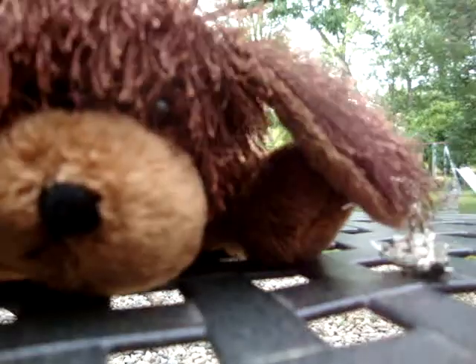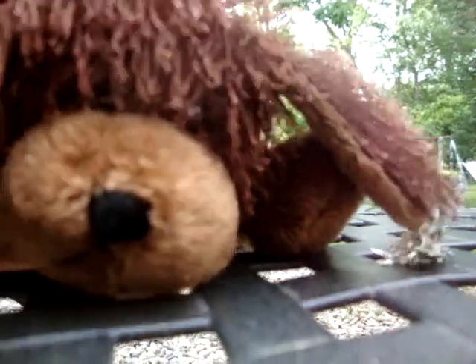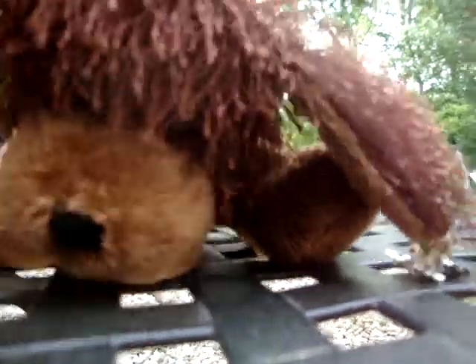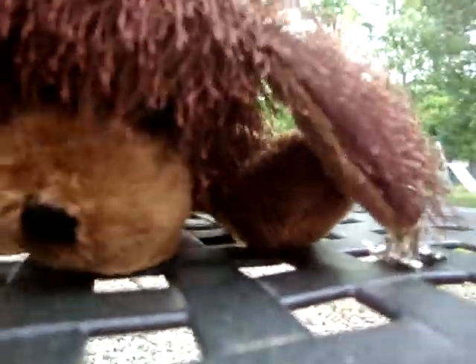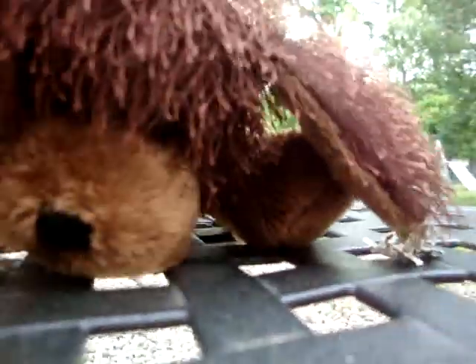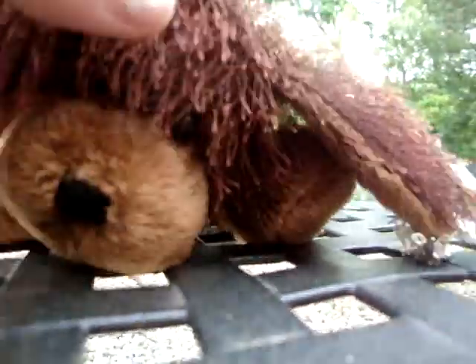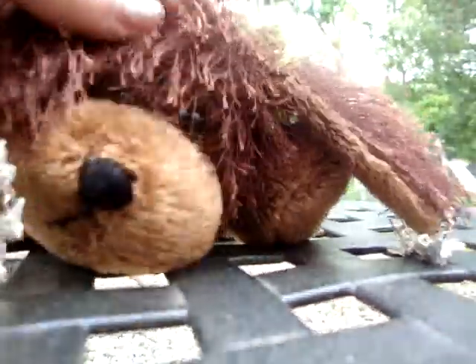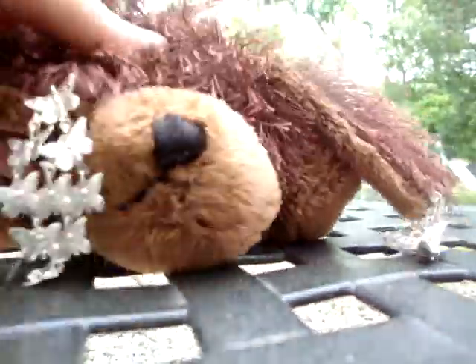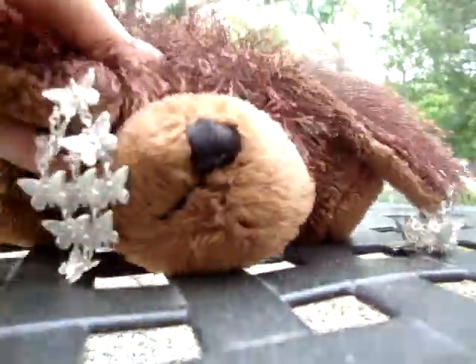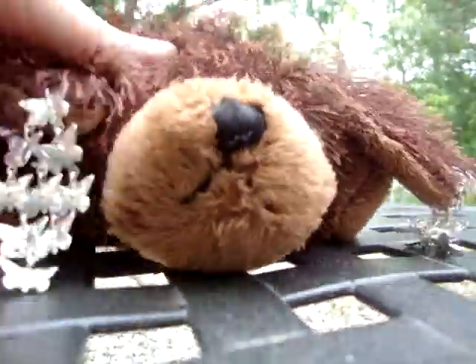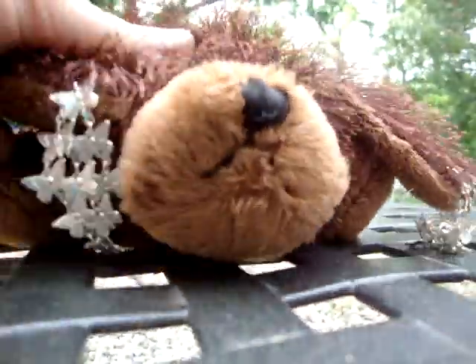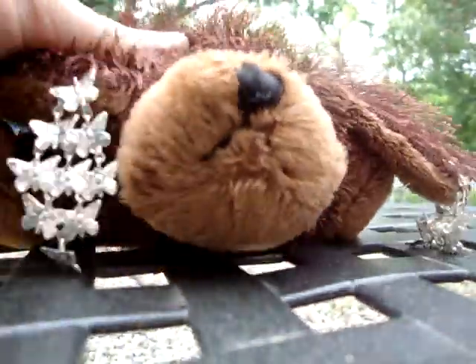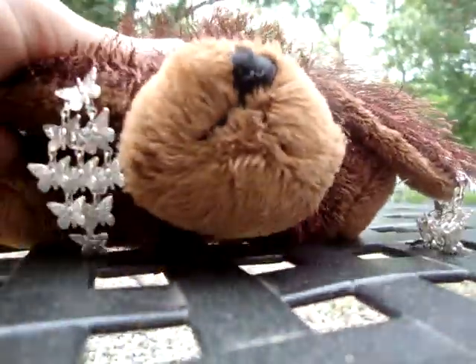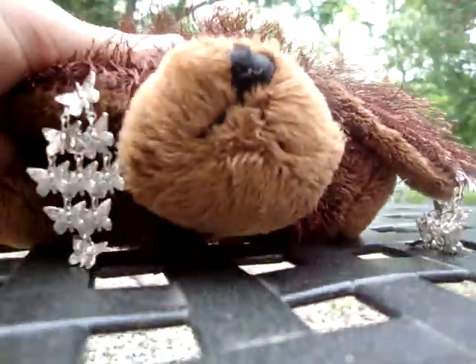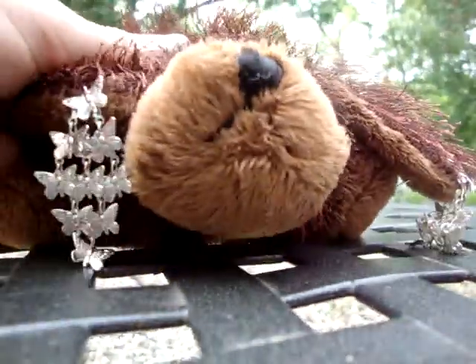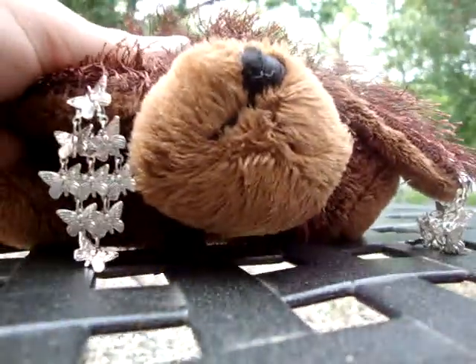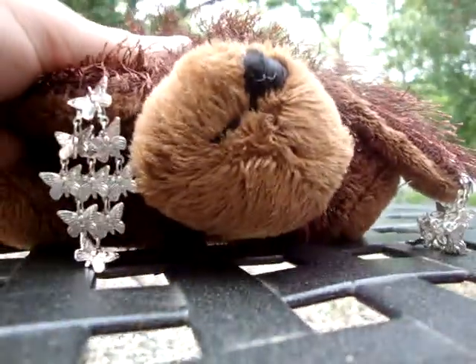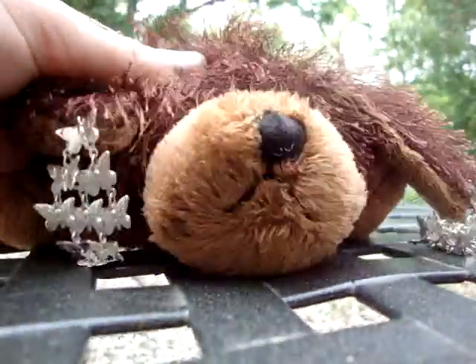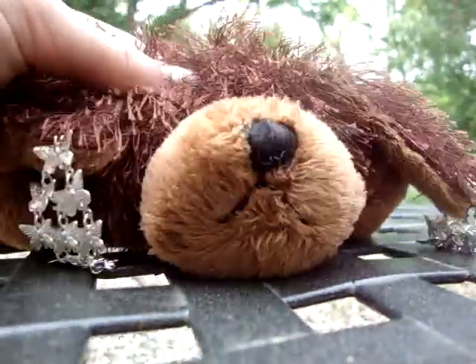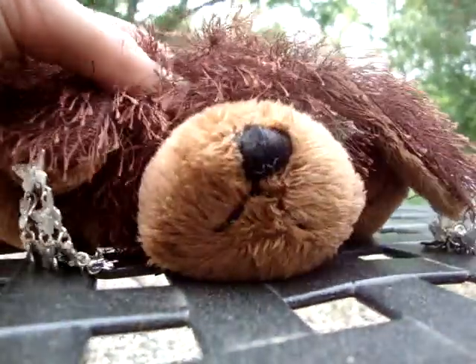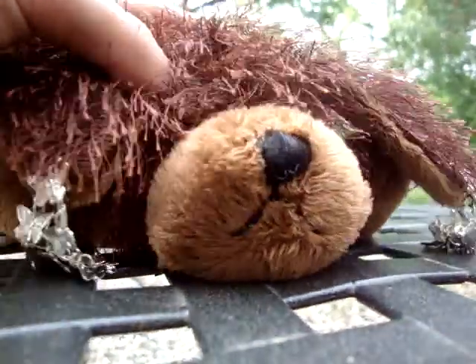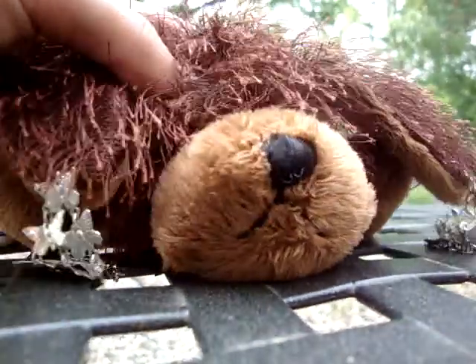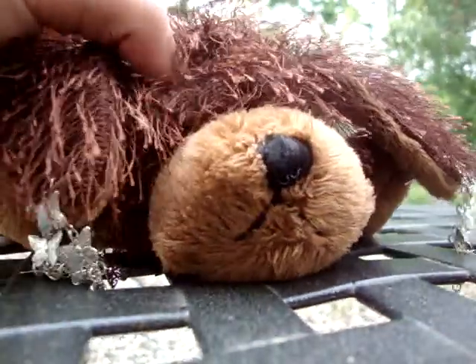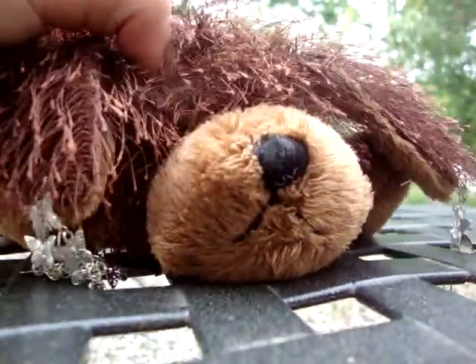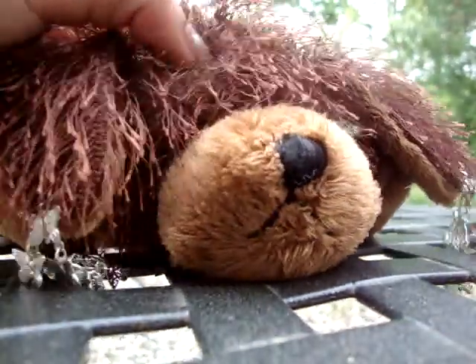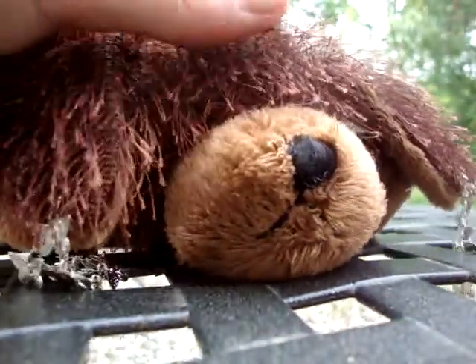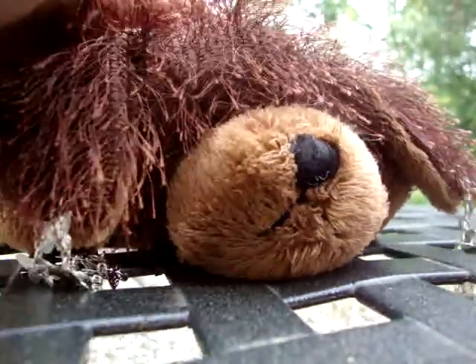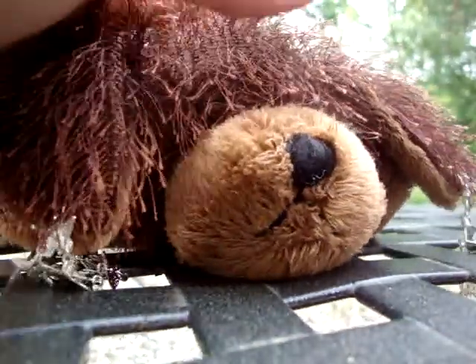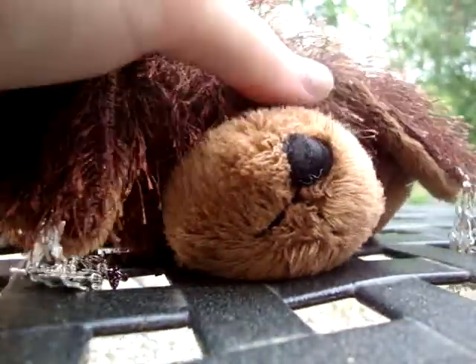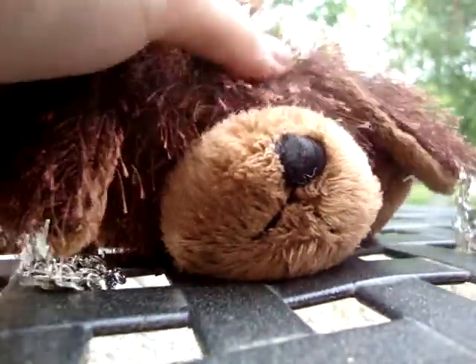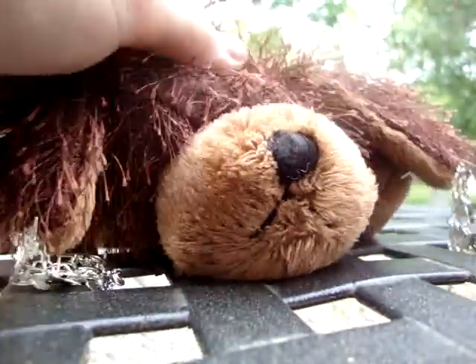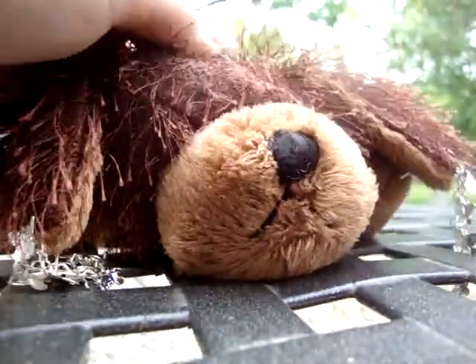Hey everybody, it's me, Camara the Brown Dog, and today I'm going to be doing a little stunt.